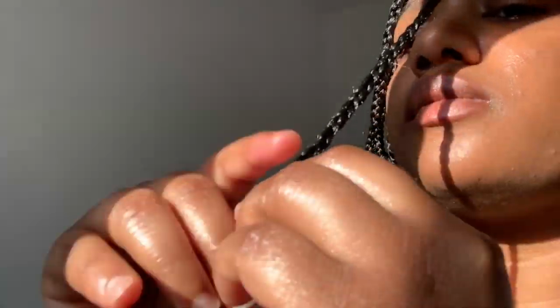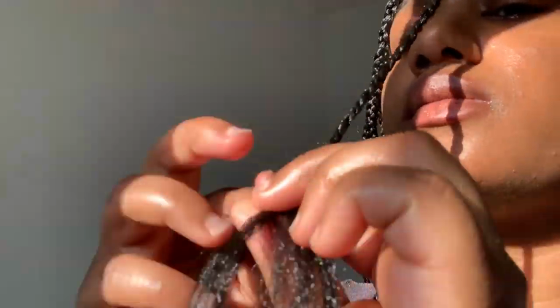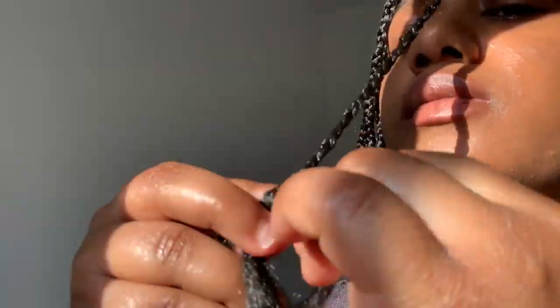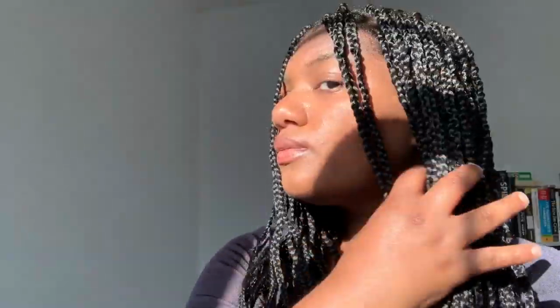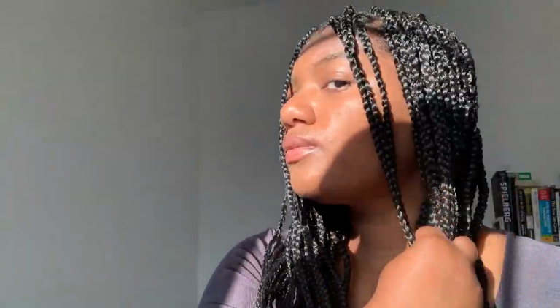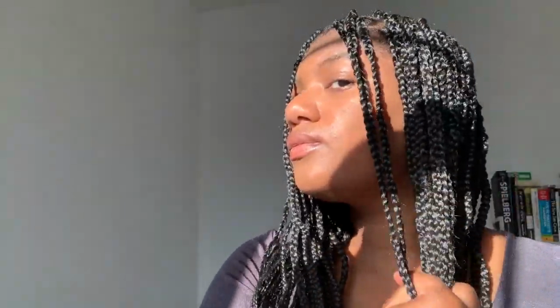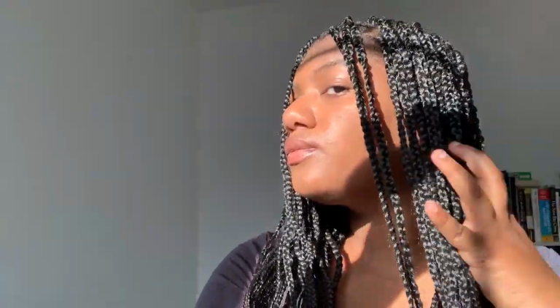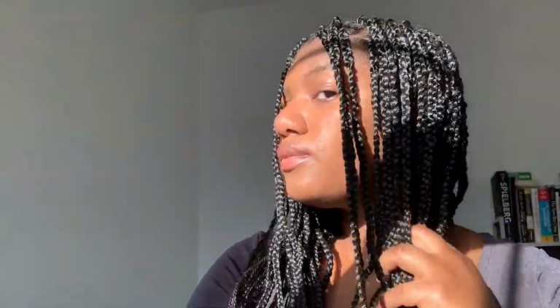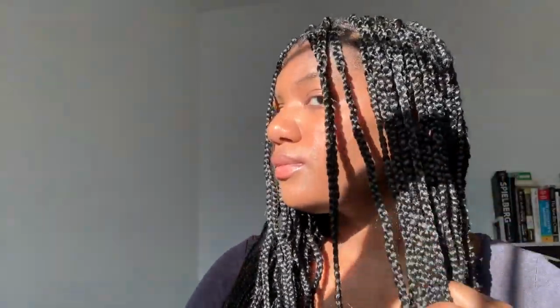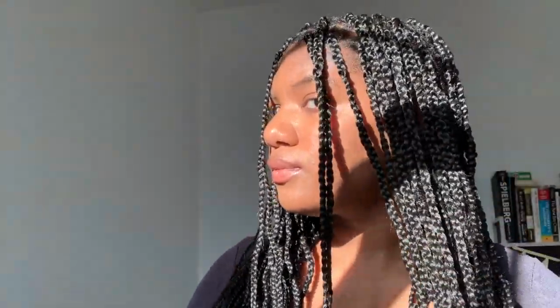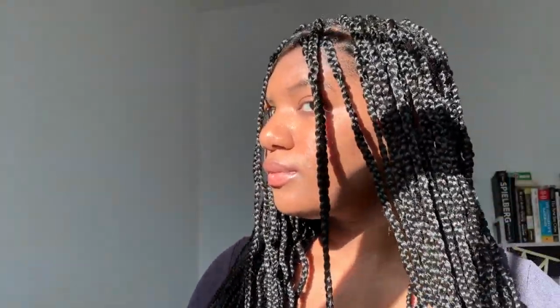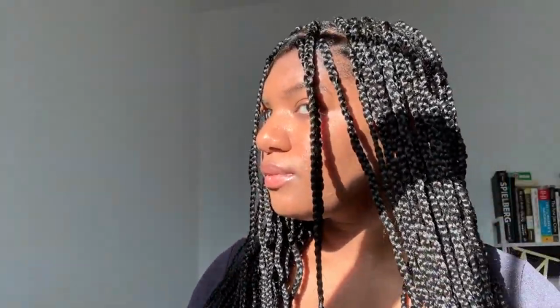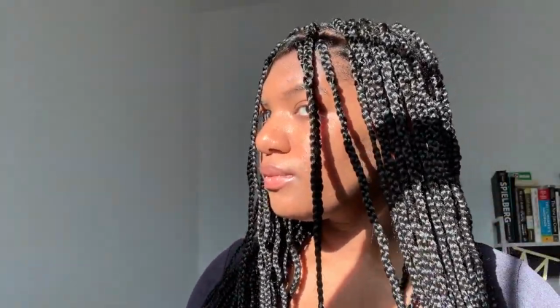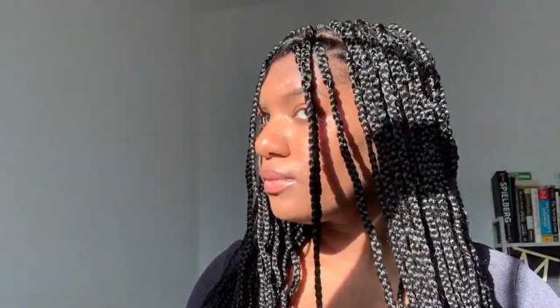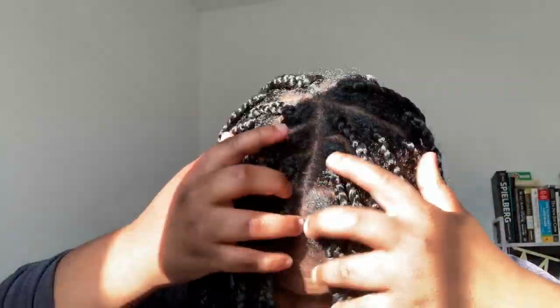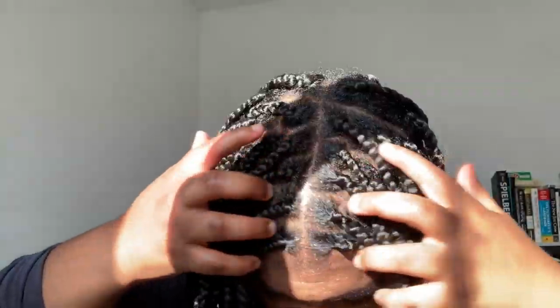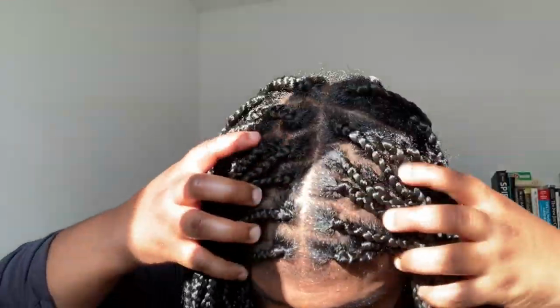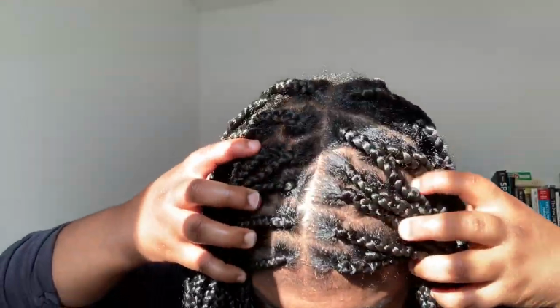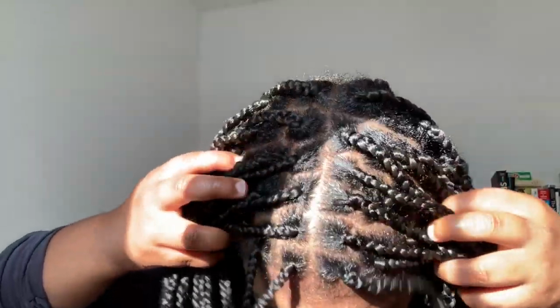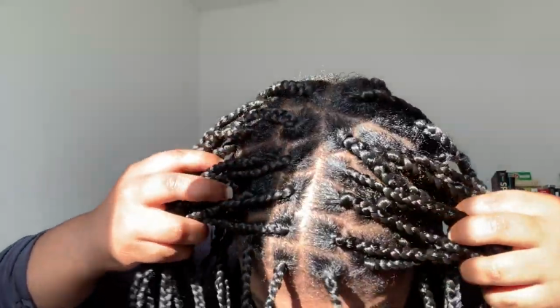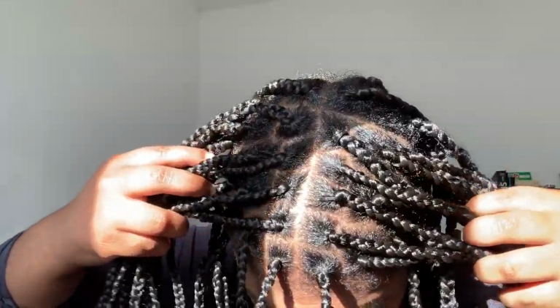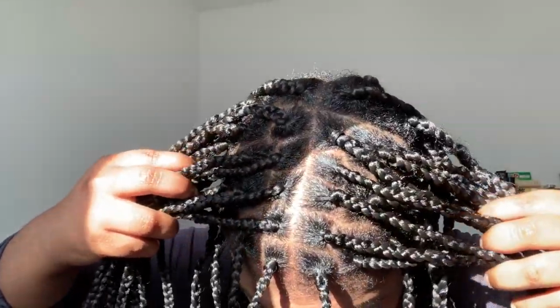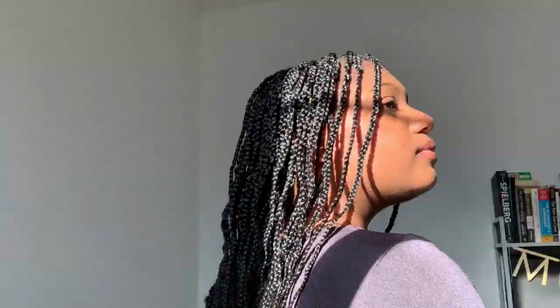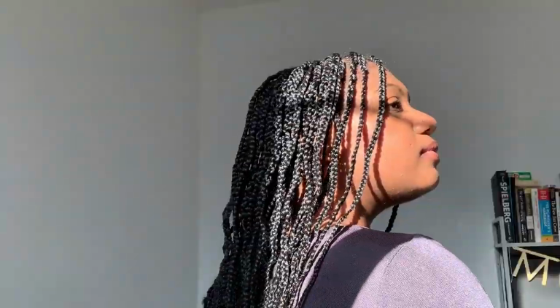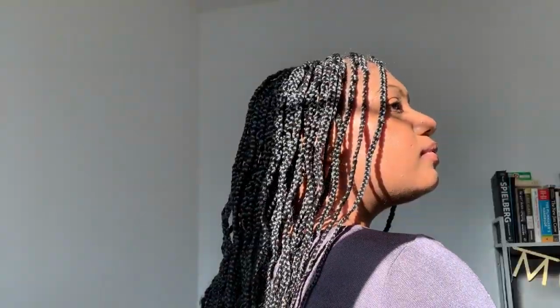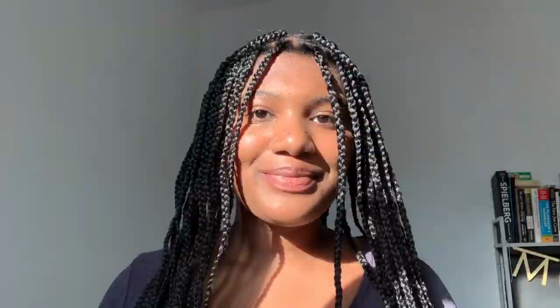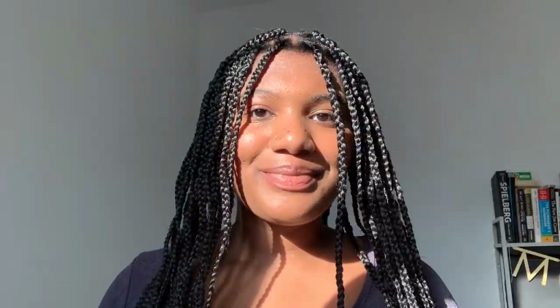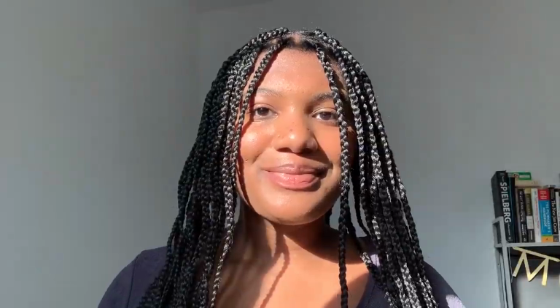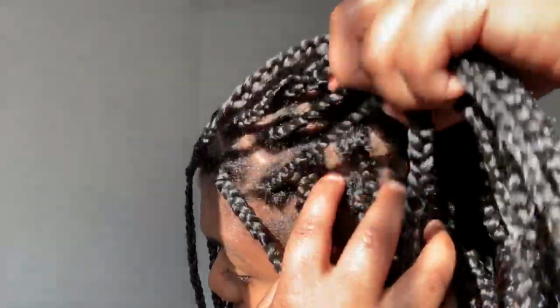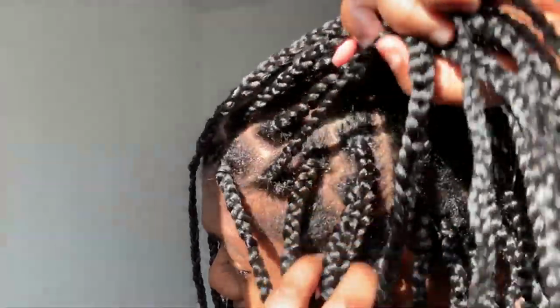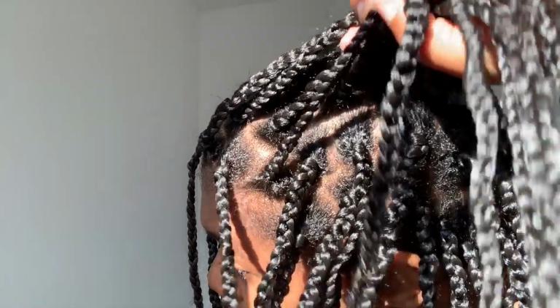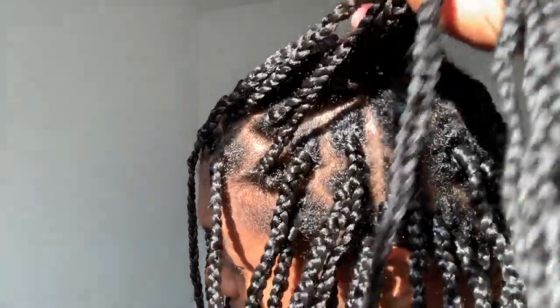These are the final results. I did small box braids and it reached the middle of my back.